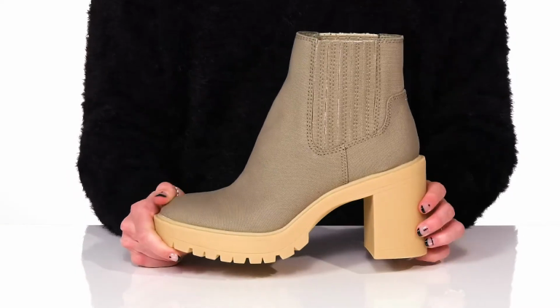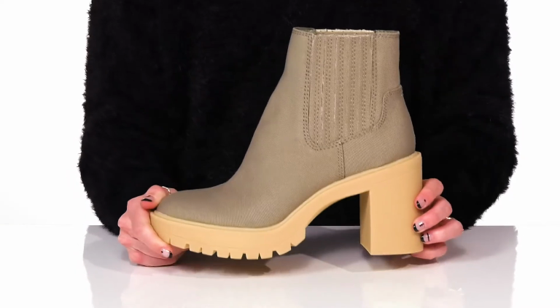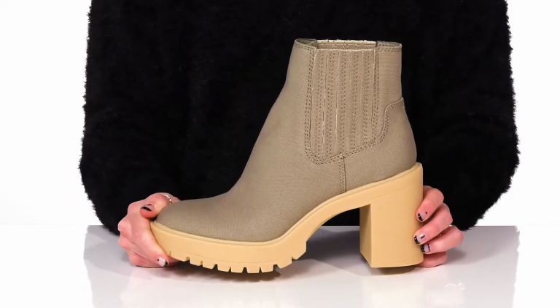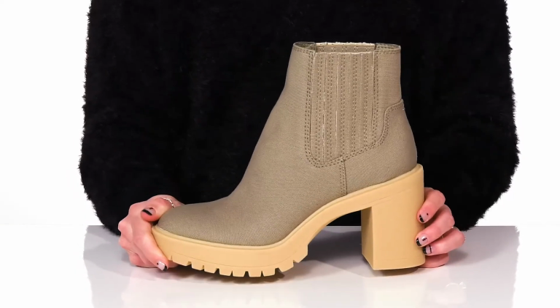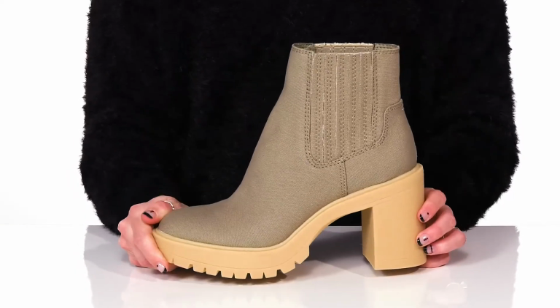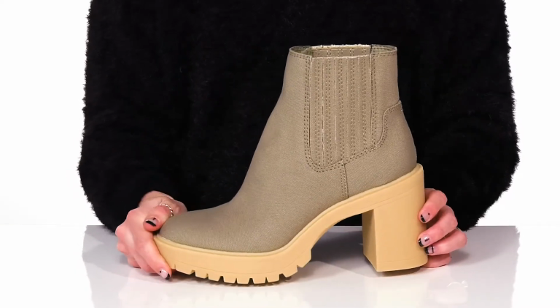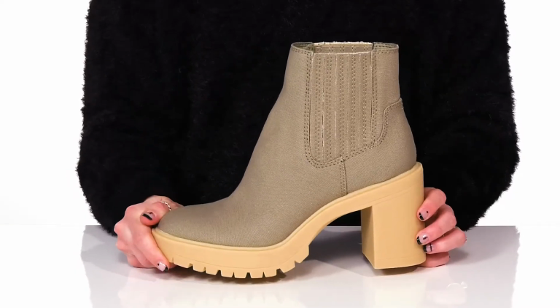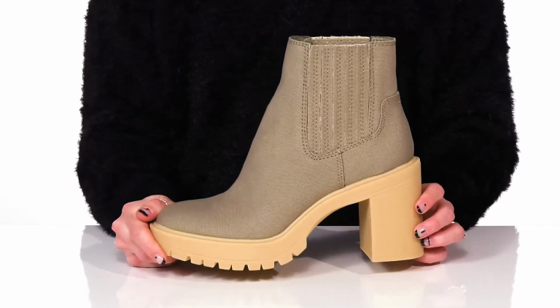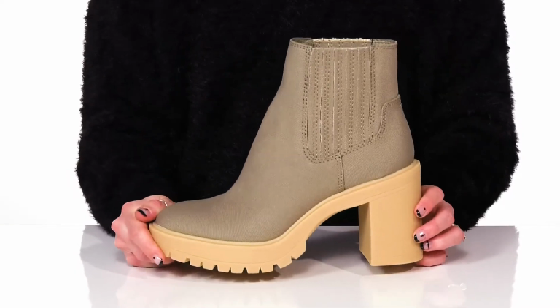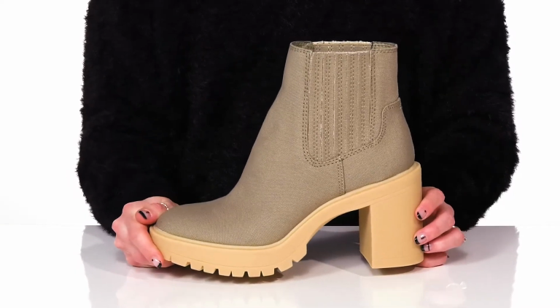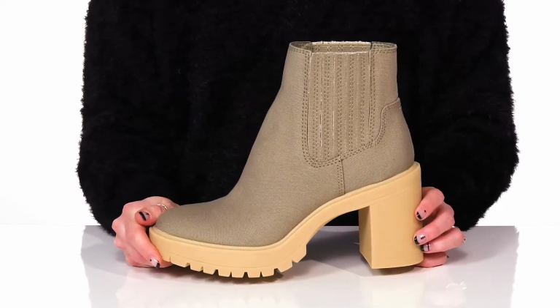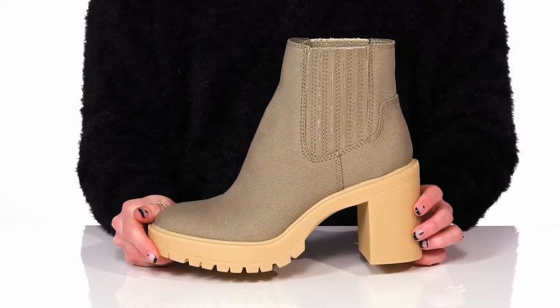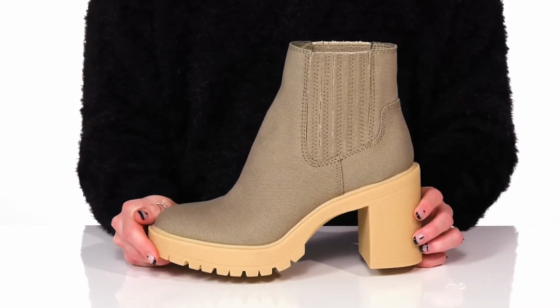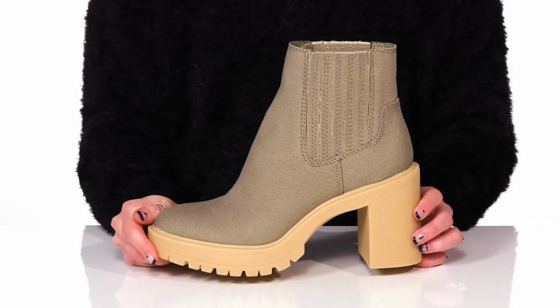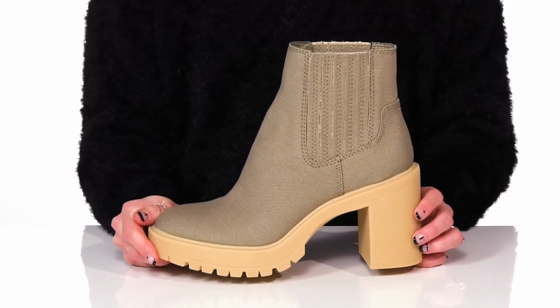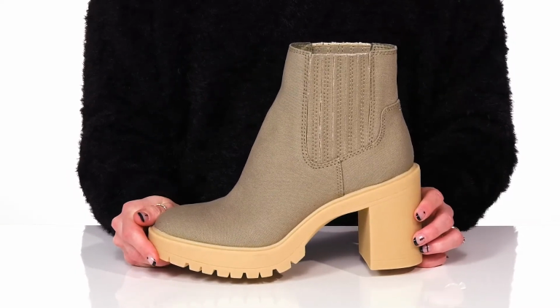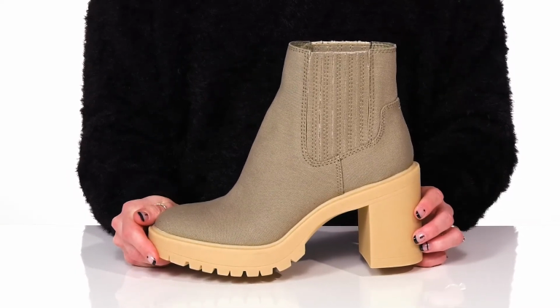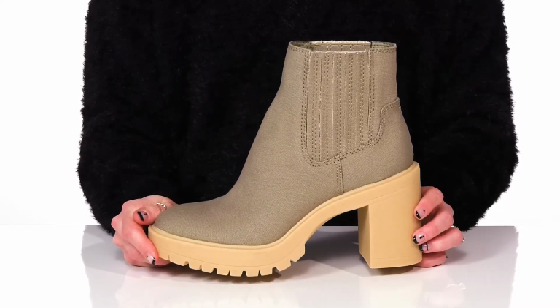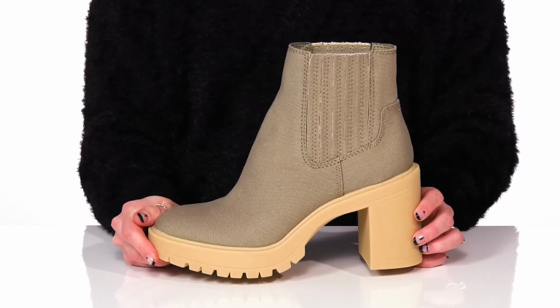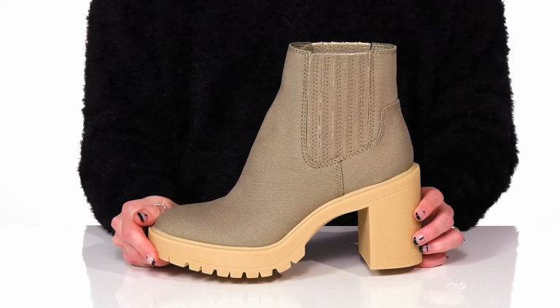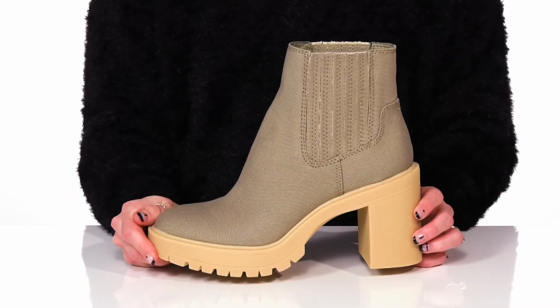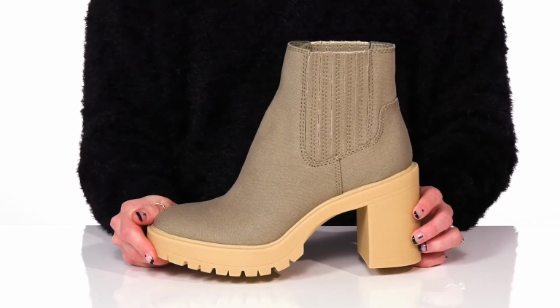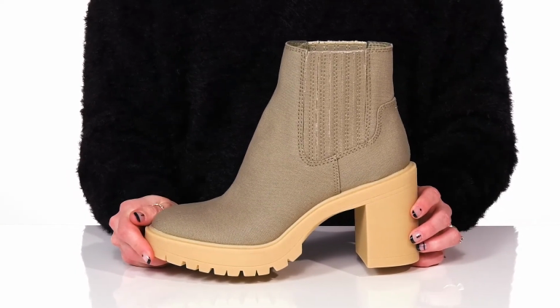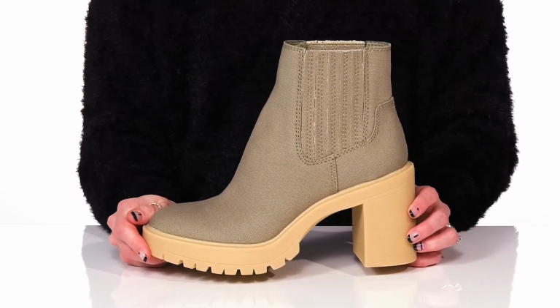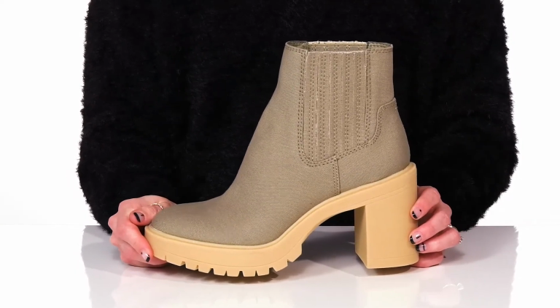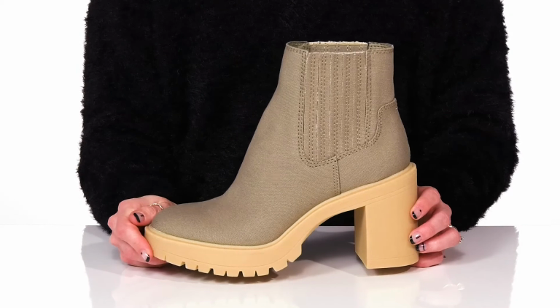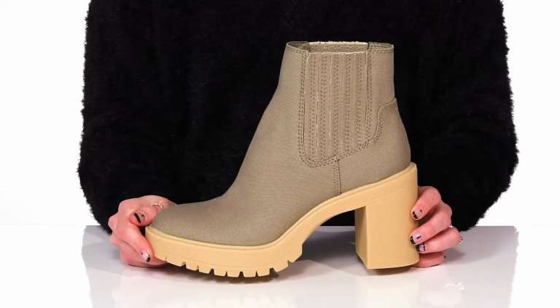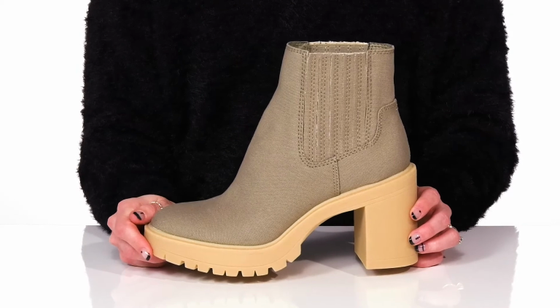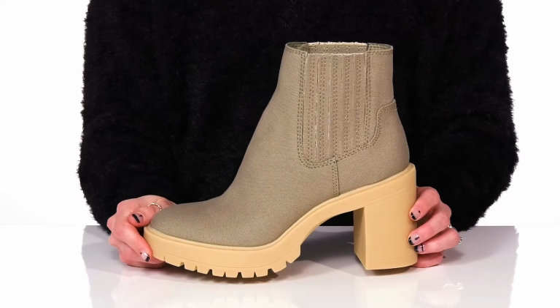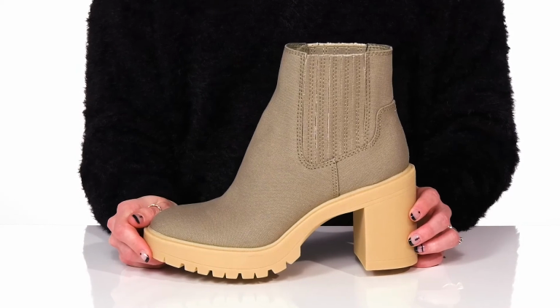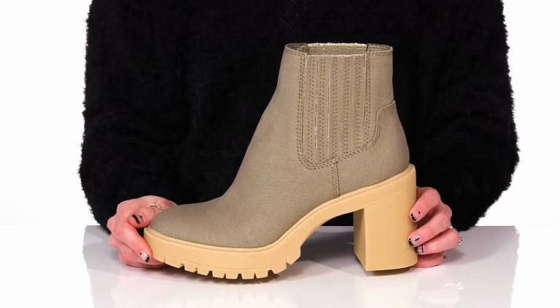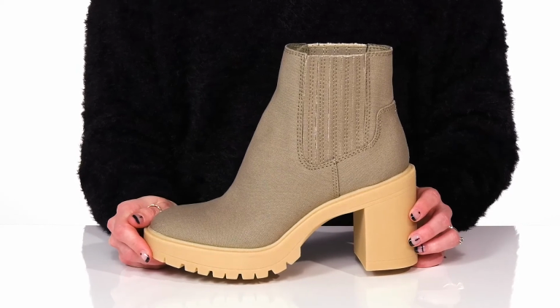These will be so adorable styled with a little skirt and a fringe jacket for a day out with your girlfriends.